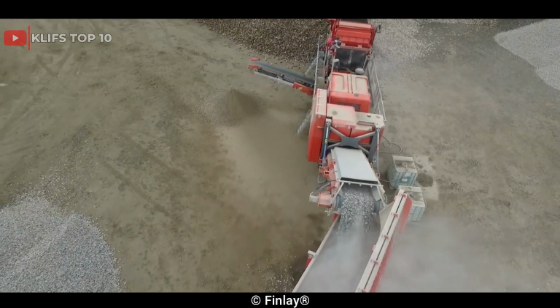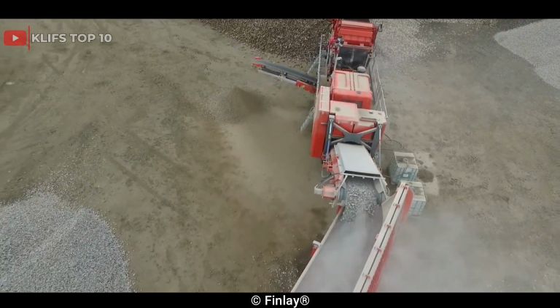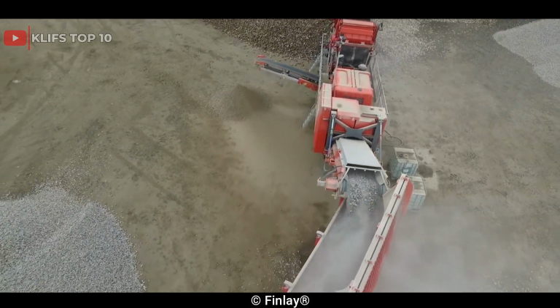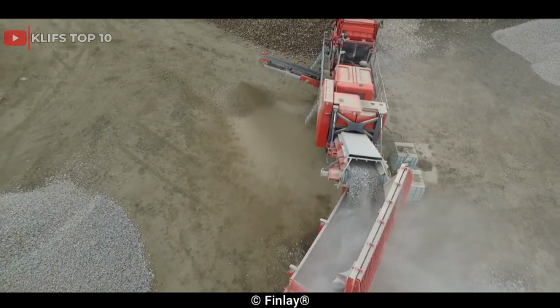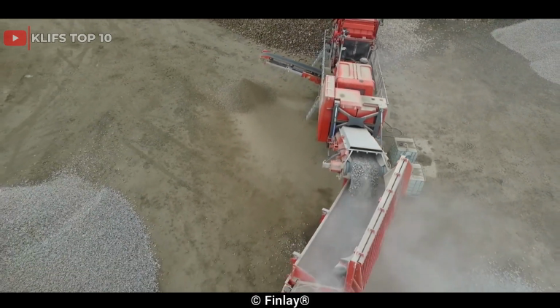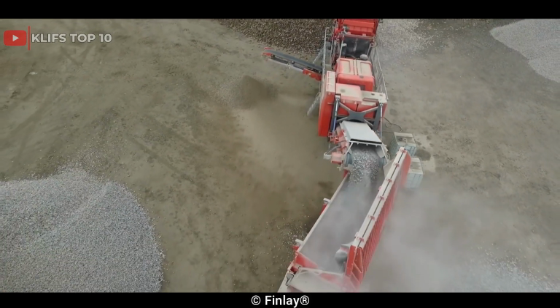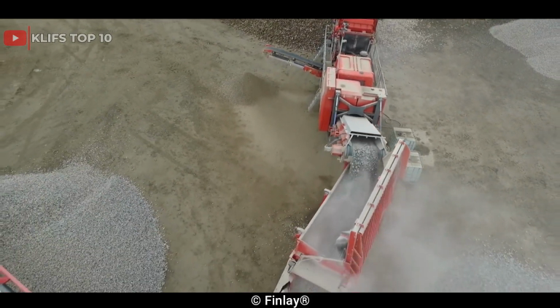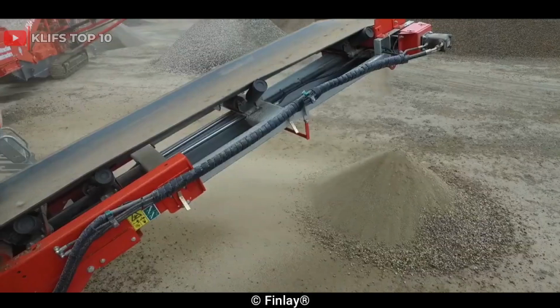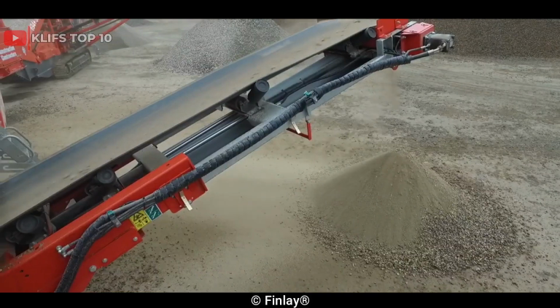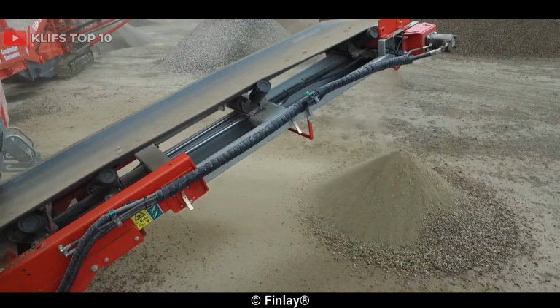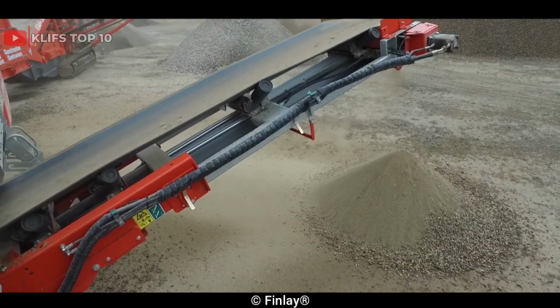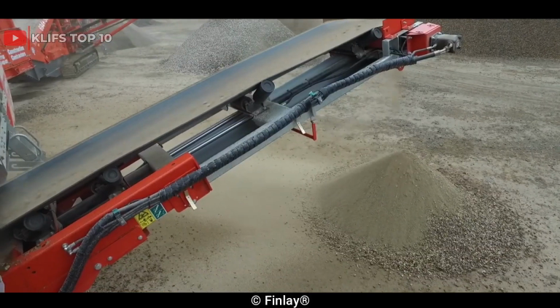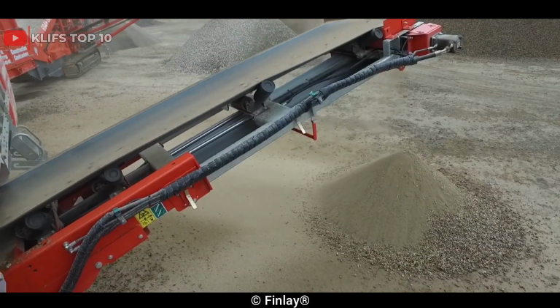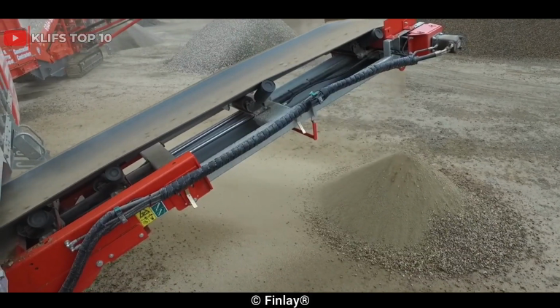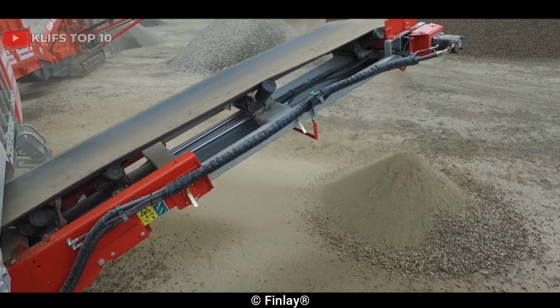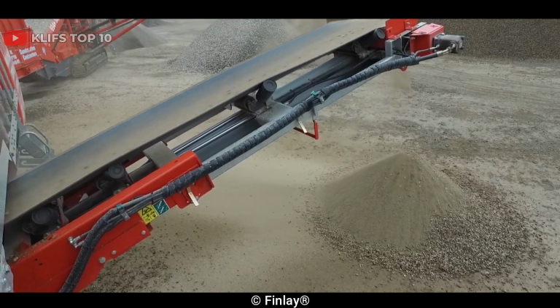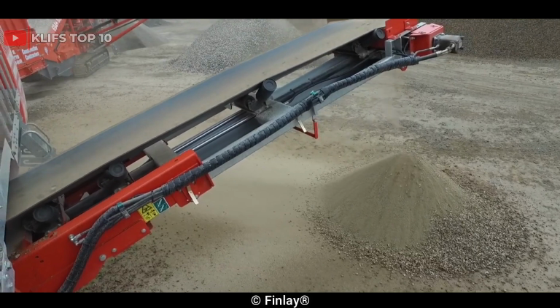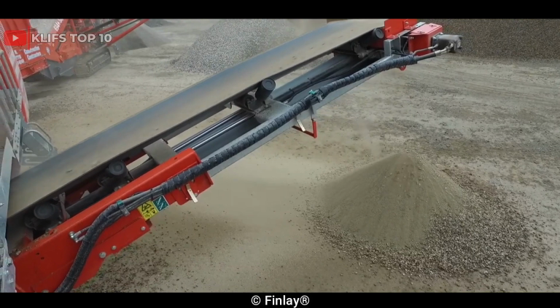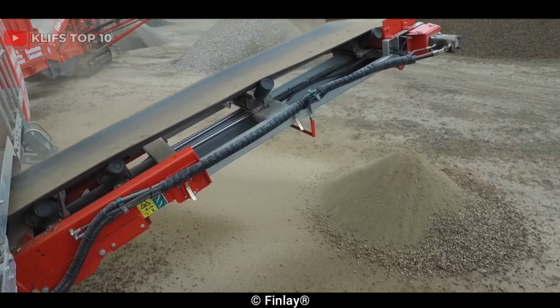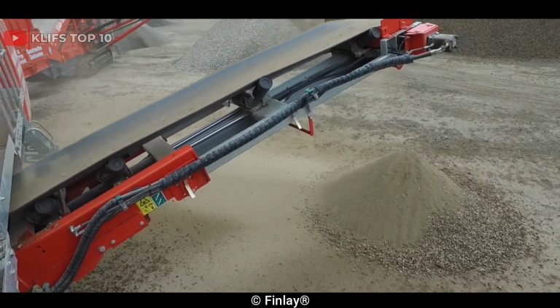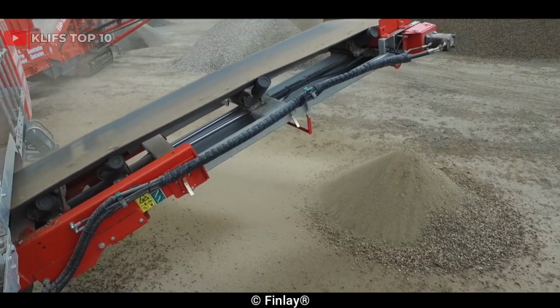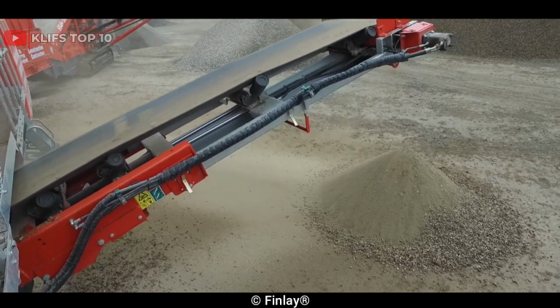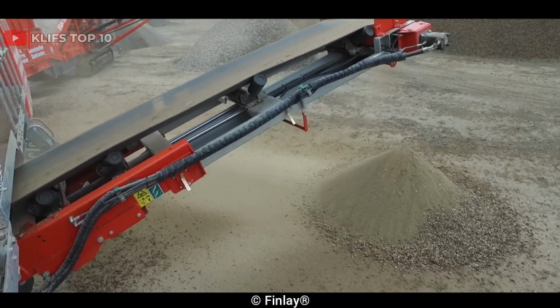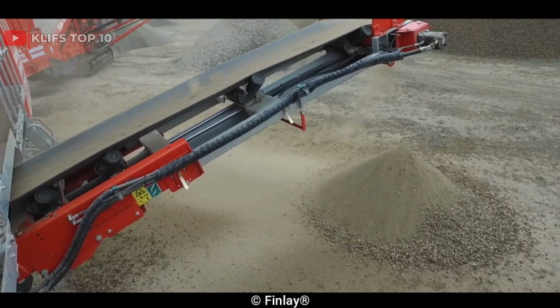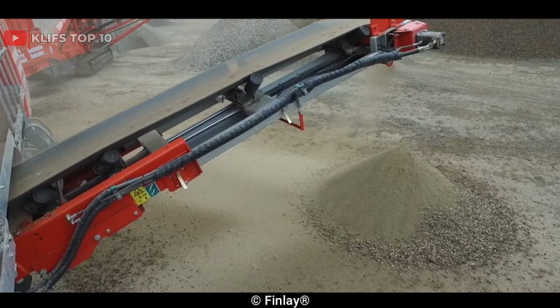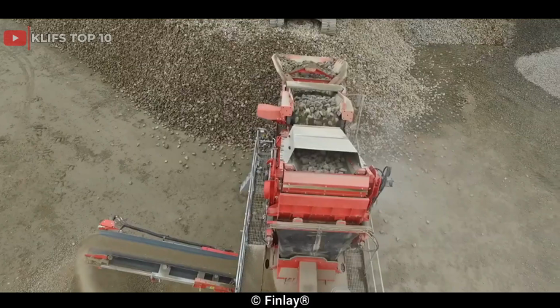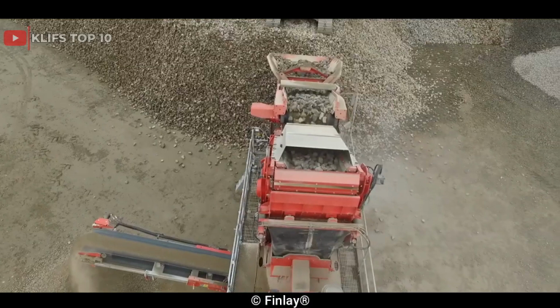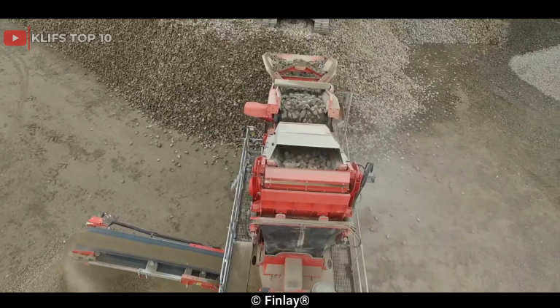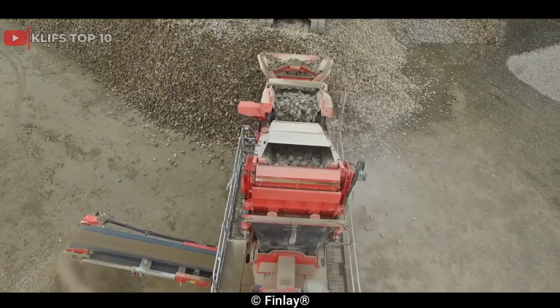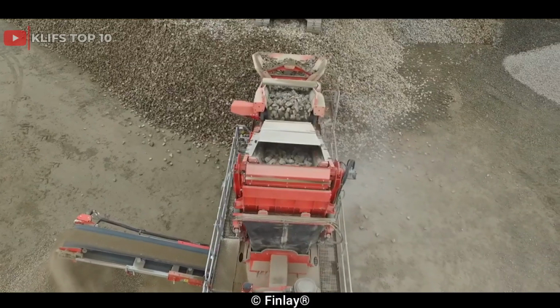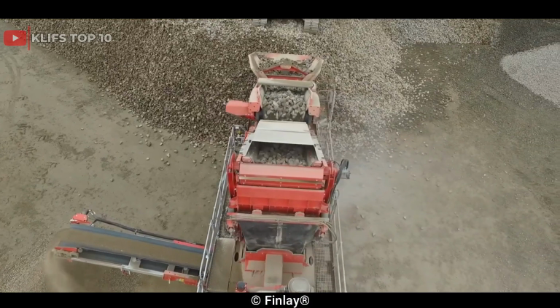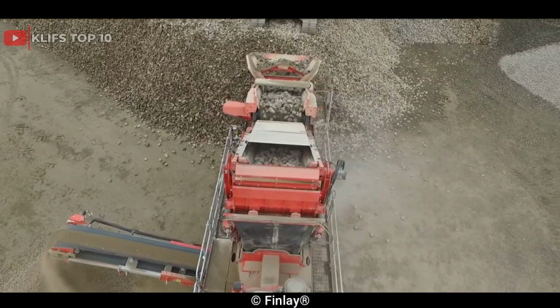Moreover, it has an optional side conveyor and enlarged topper that can be utilized to store materials for other machines.